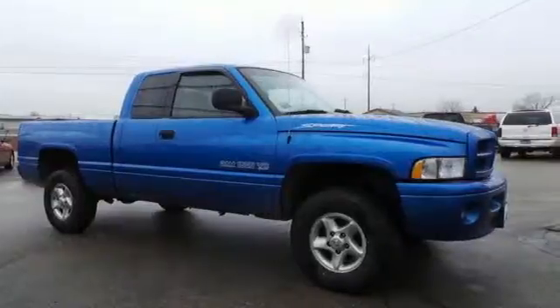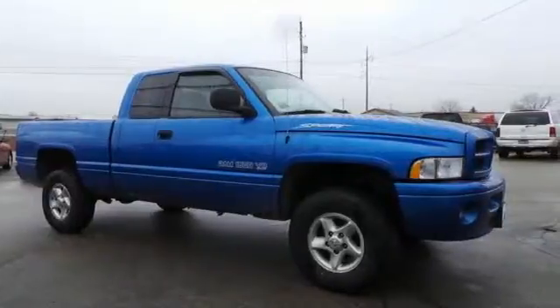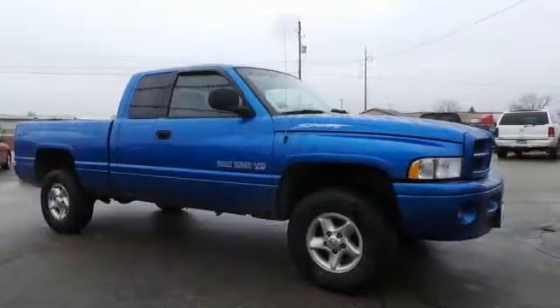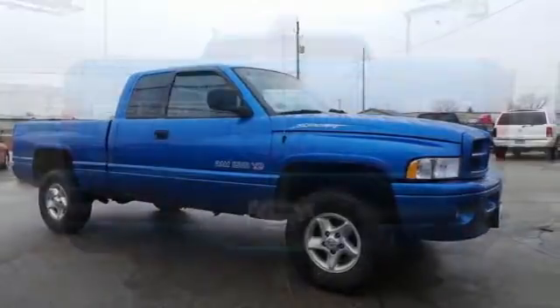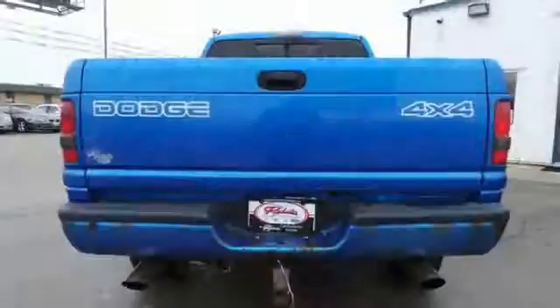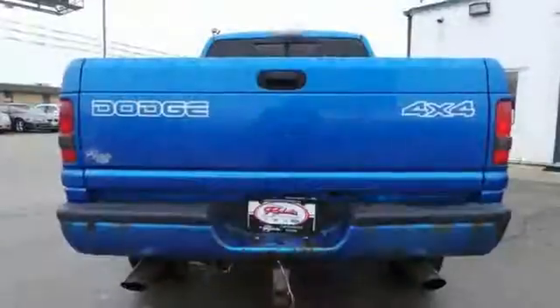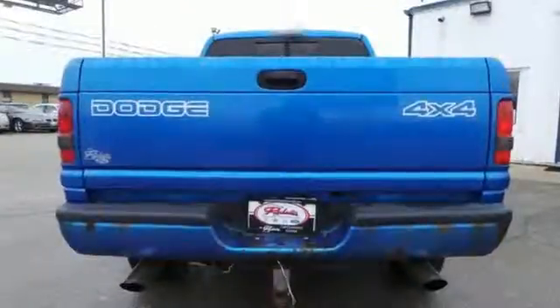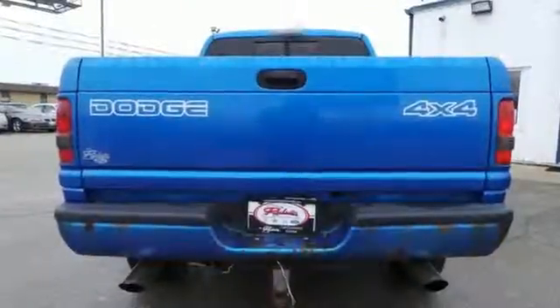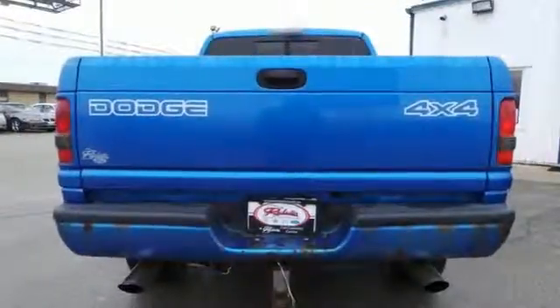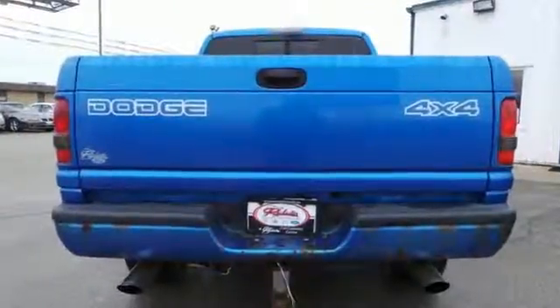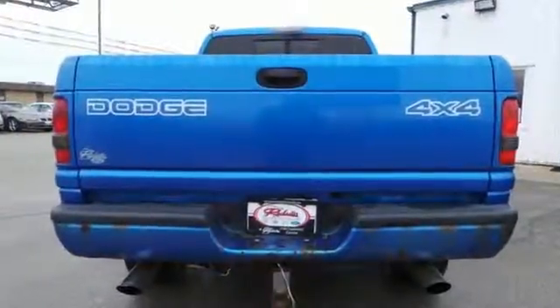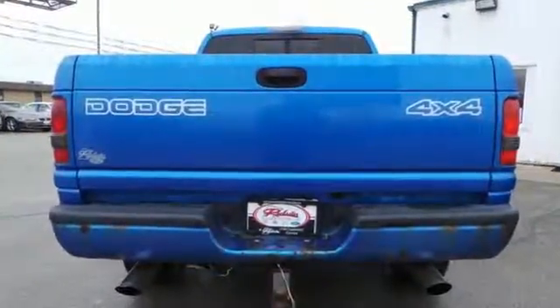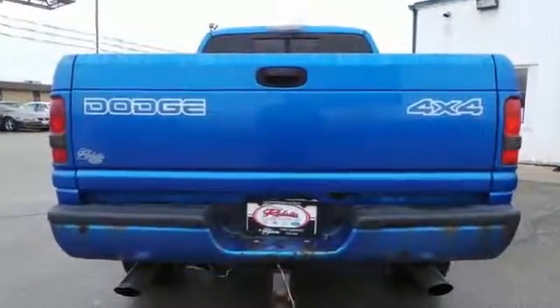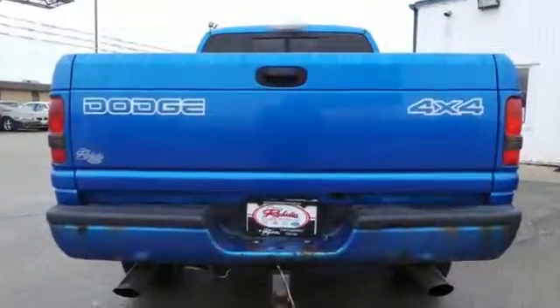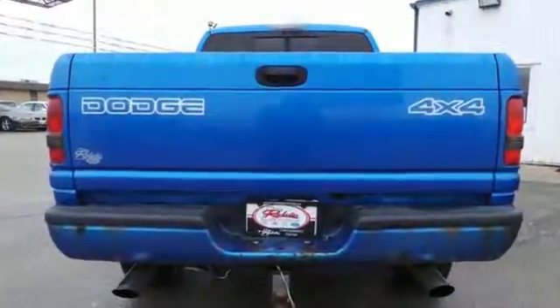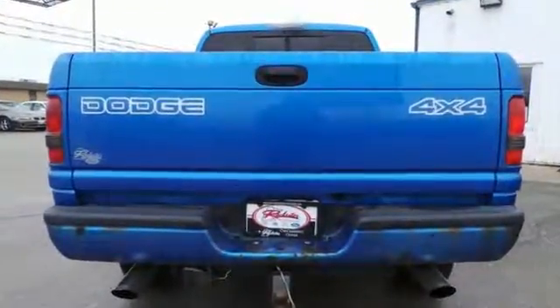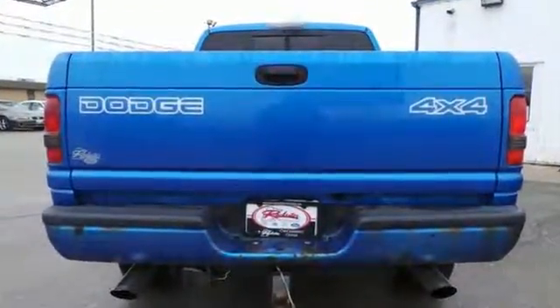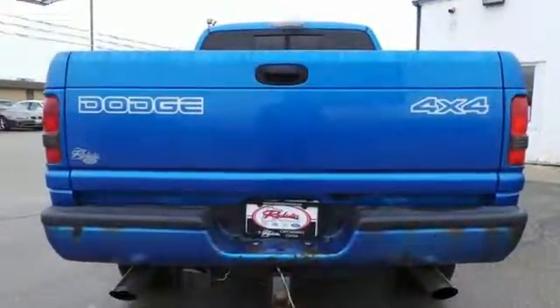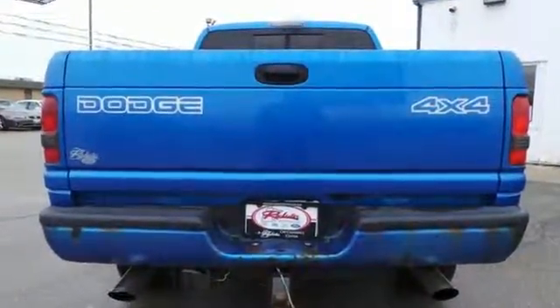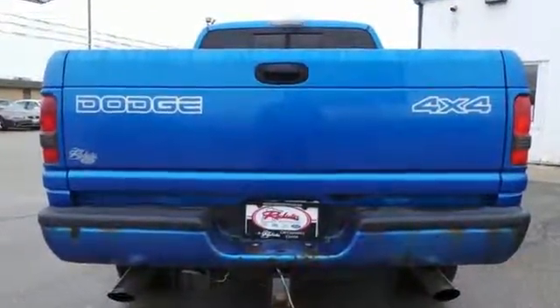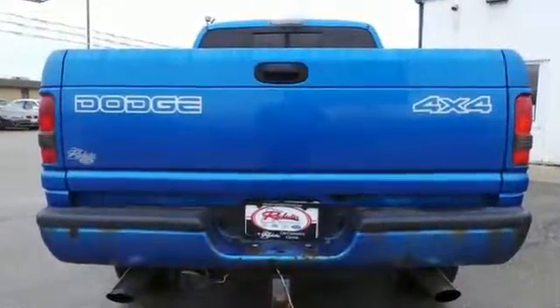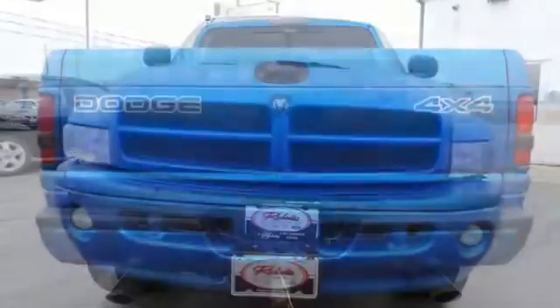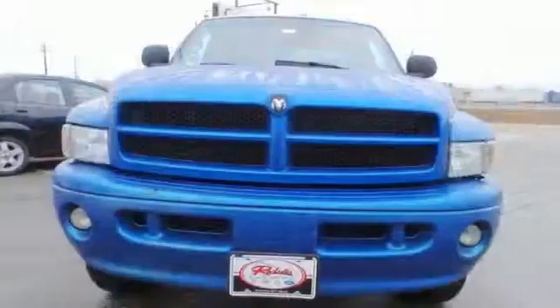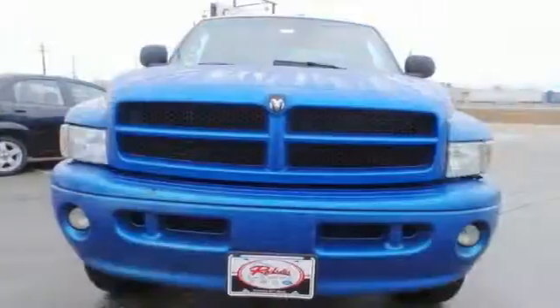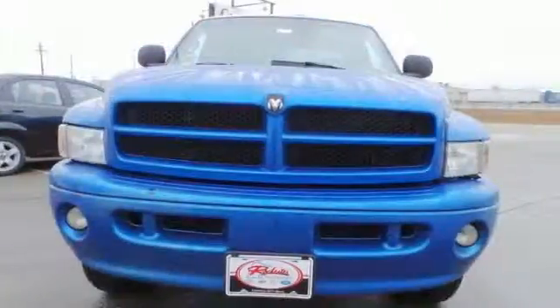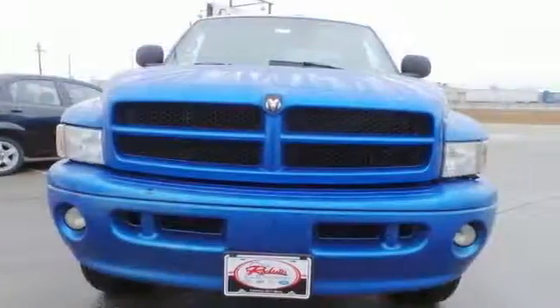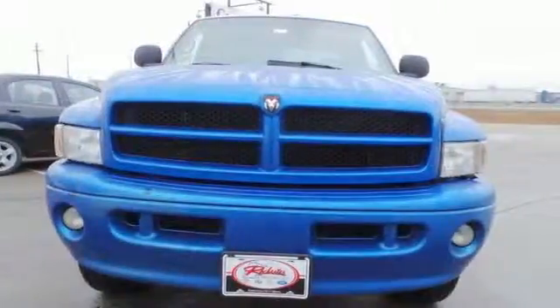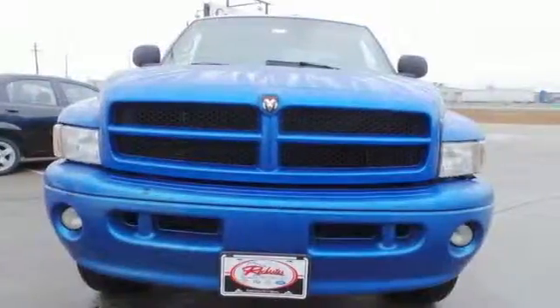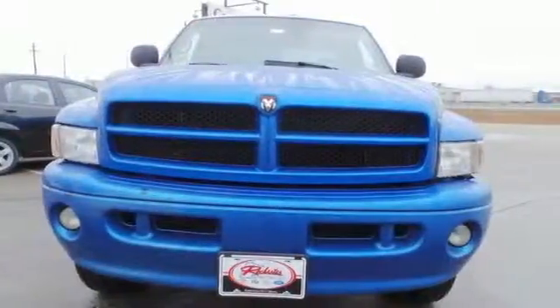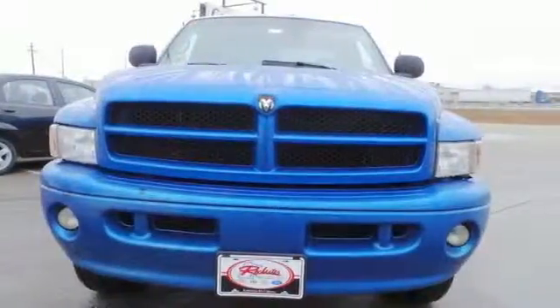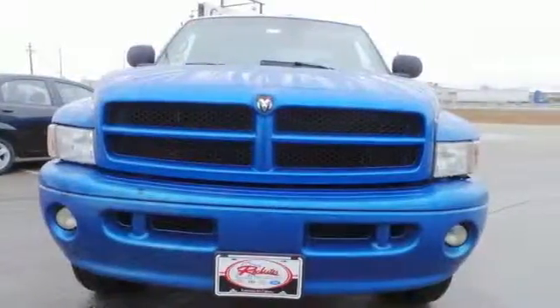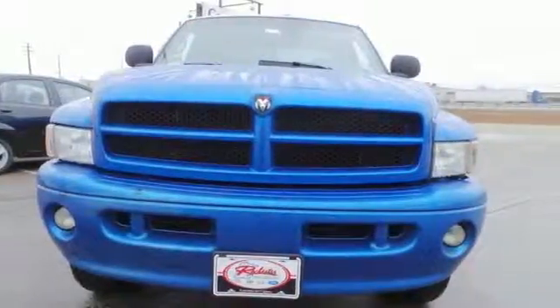Whether you need your truck for off-roading, towing, hauling, or your everyday commute, this Ram 1500 is the truck for you.